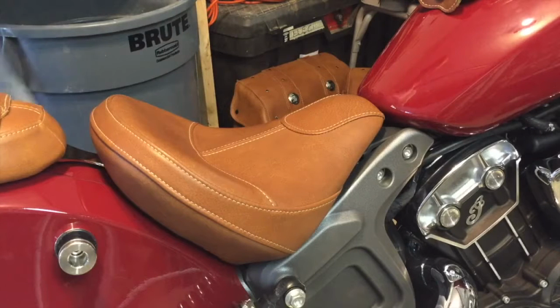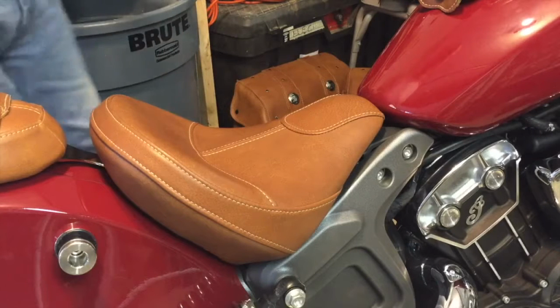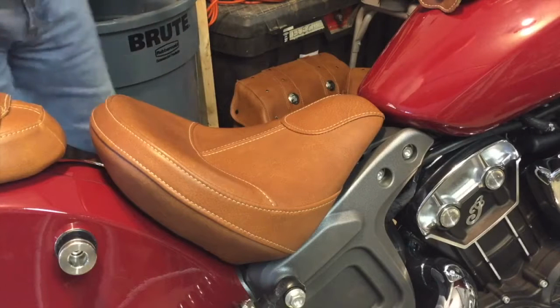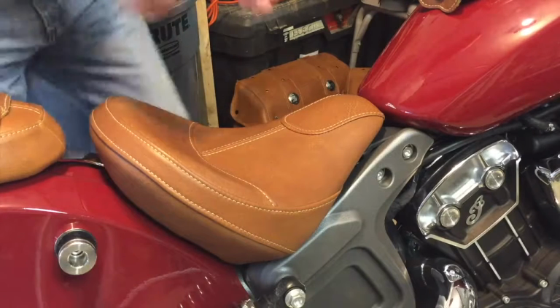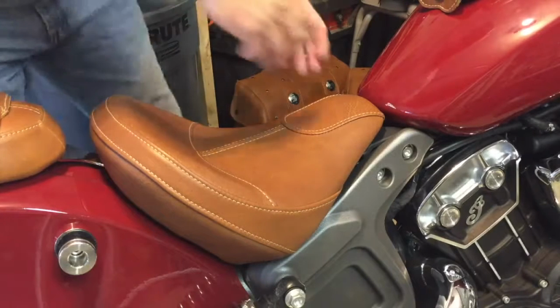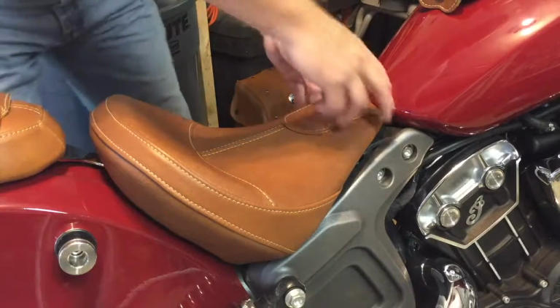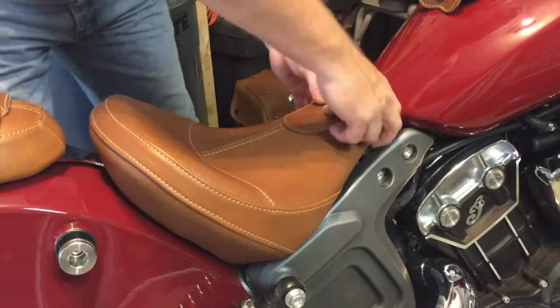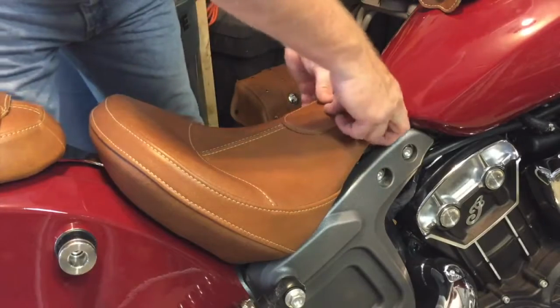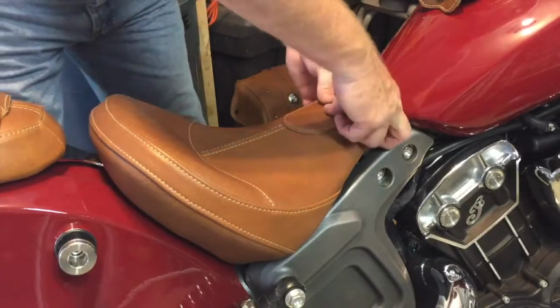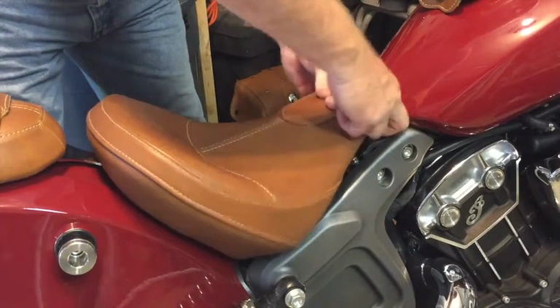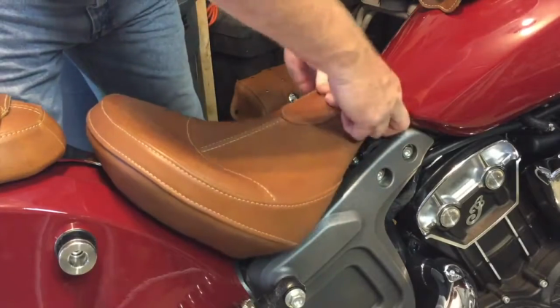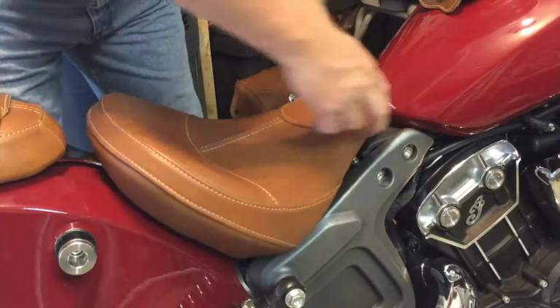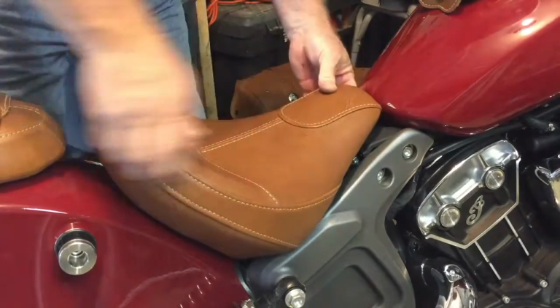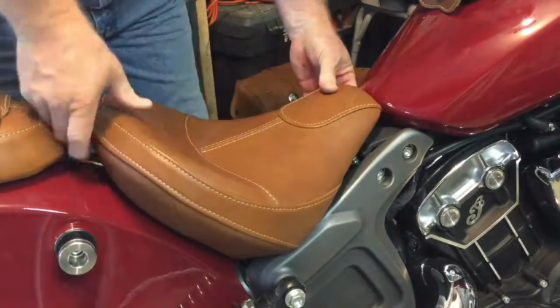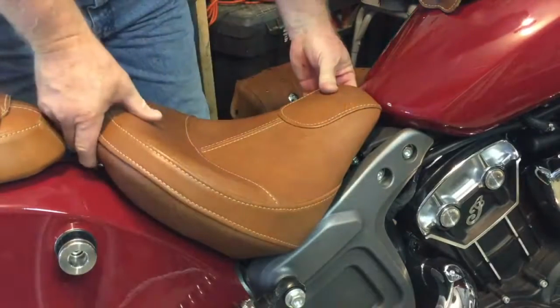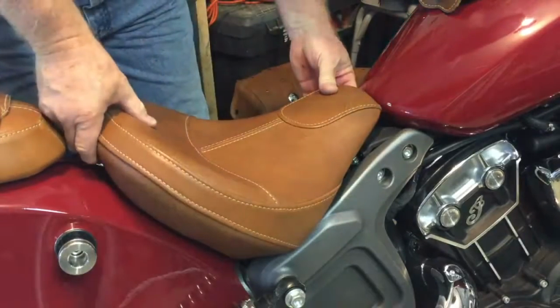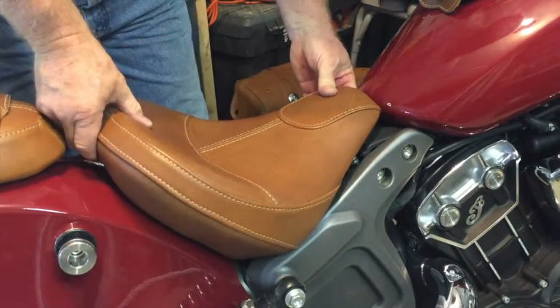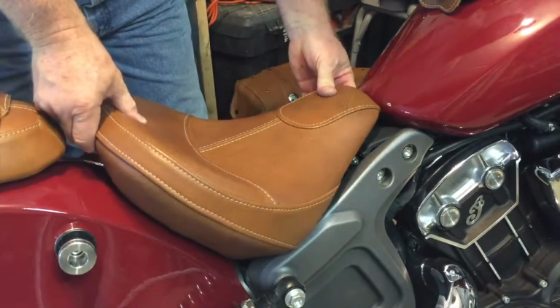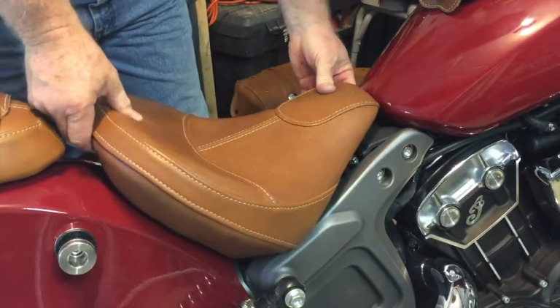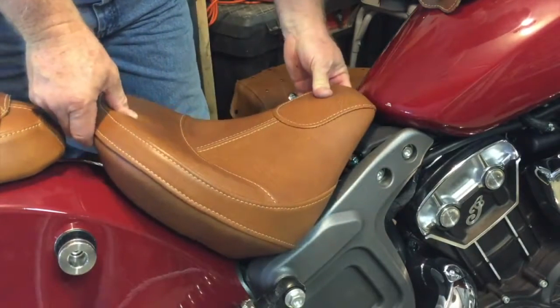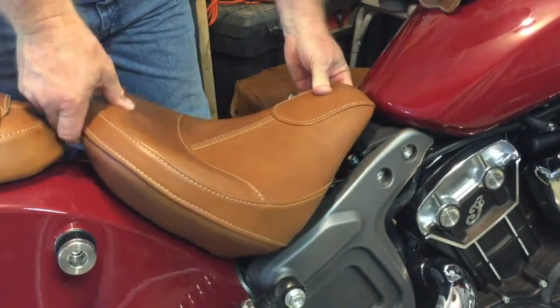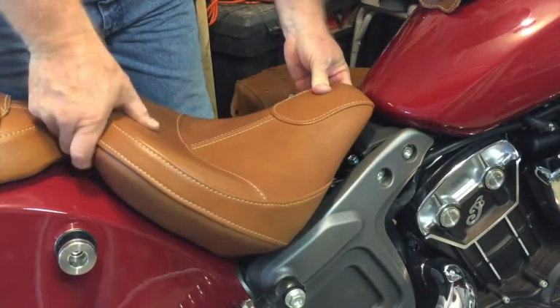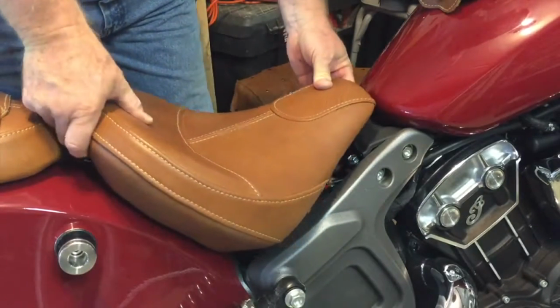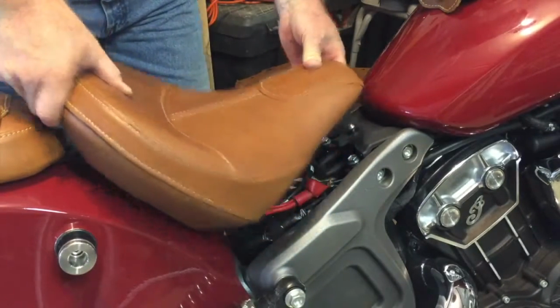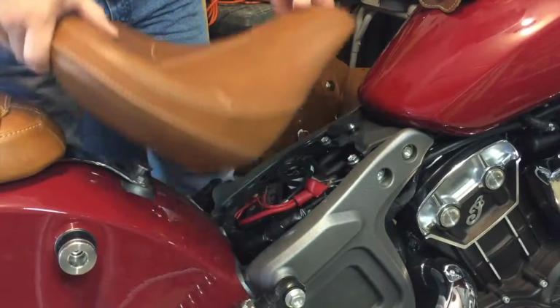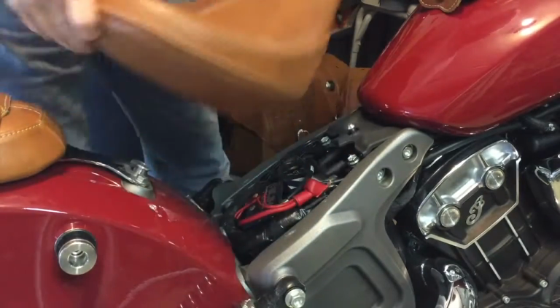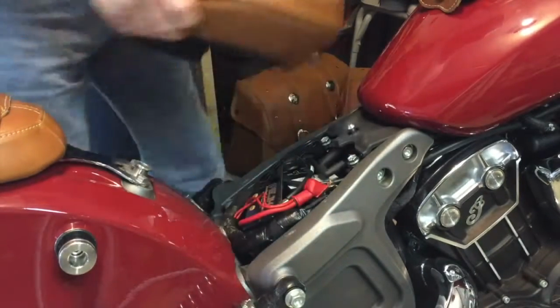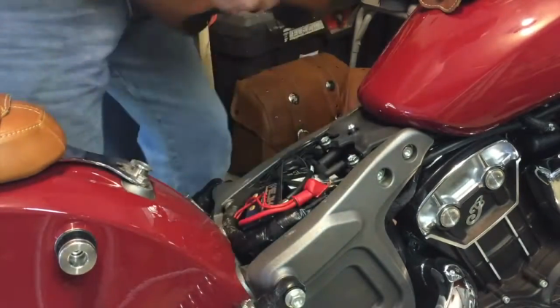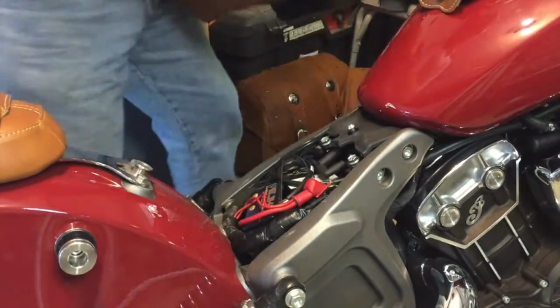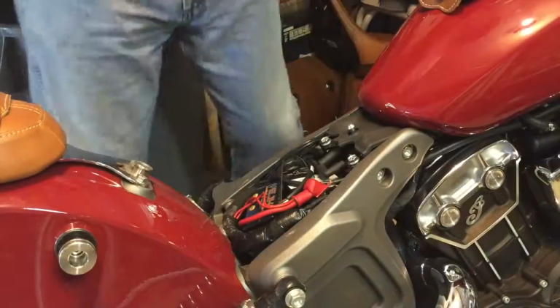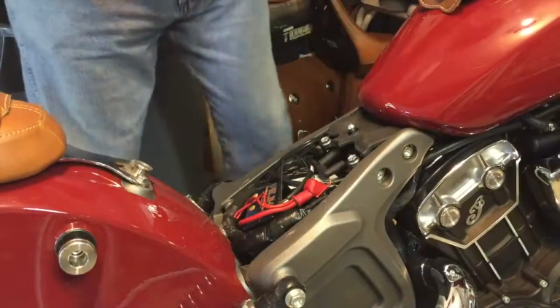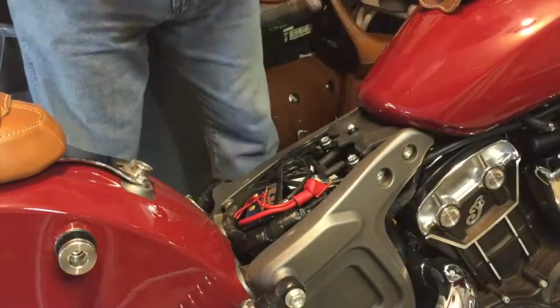The first step is to remove the seat by pulling up in front and sliding it upwards and backwards.